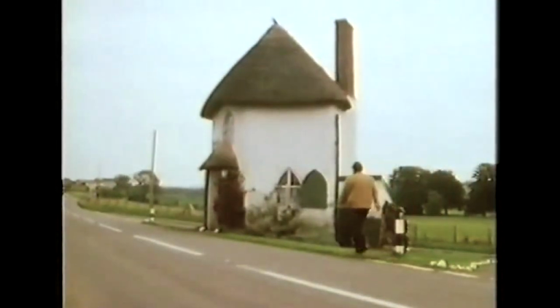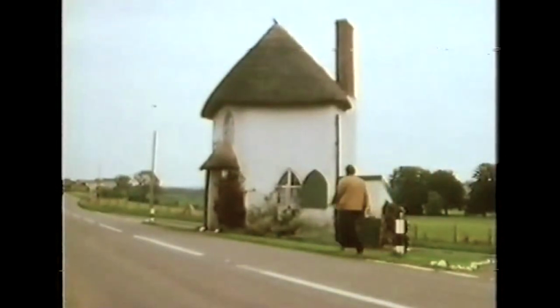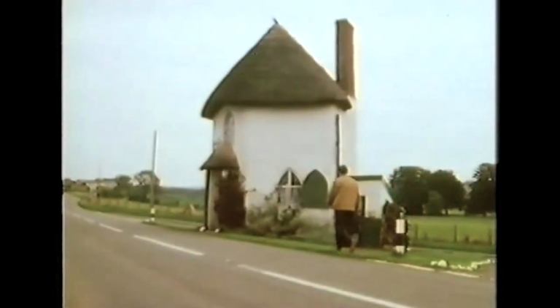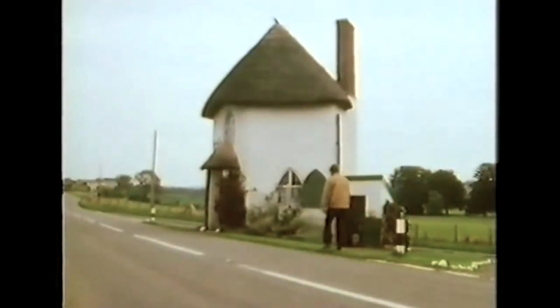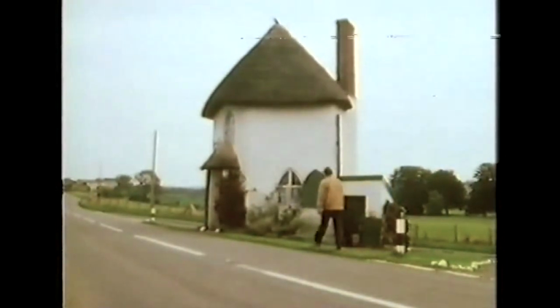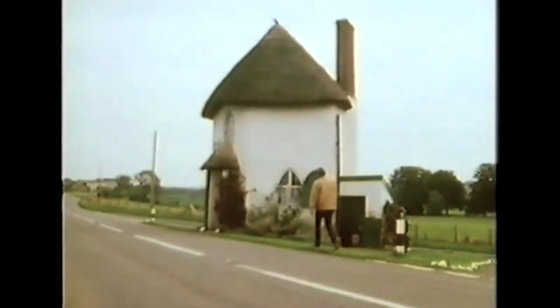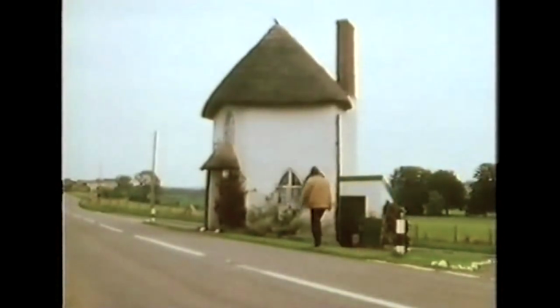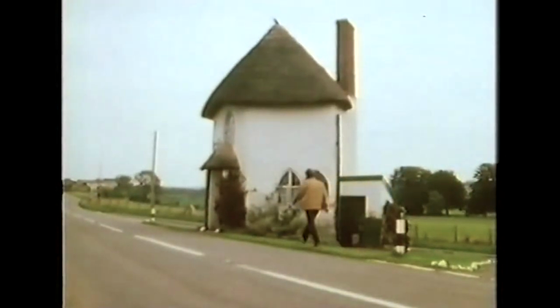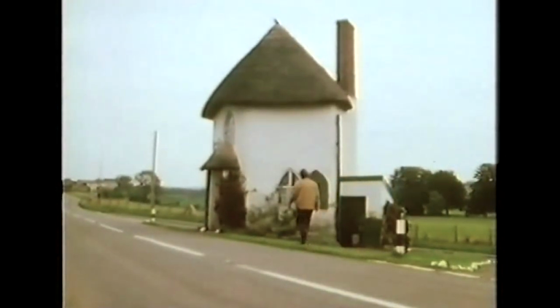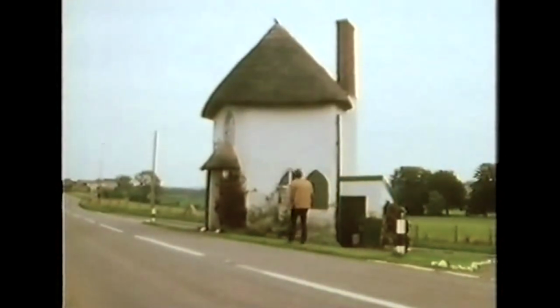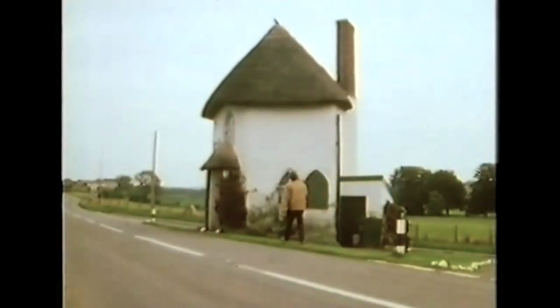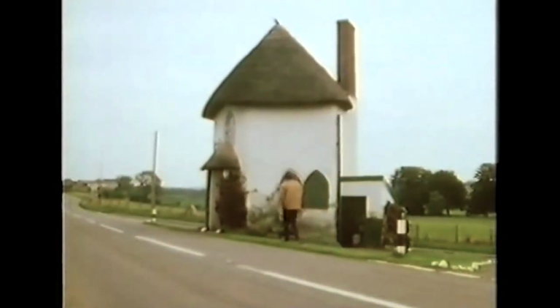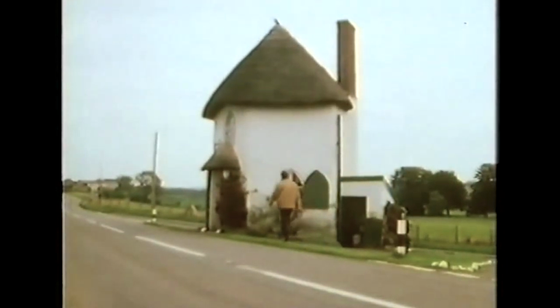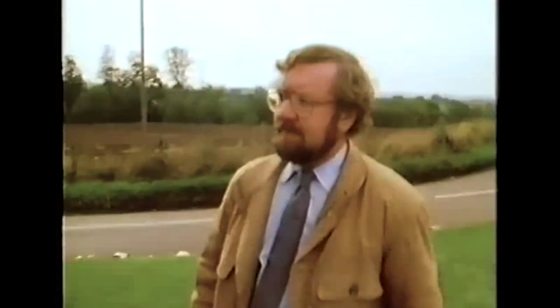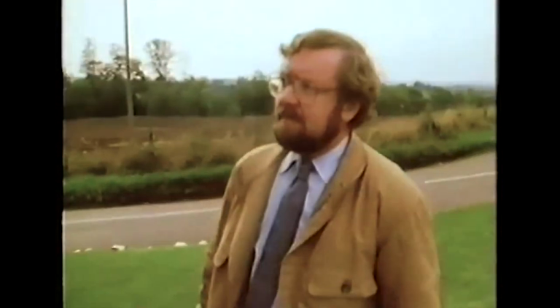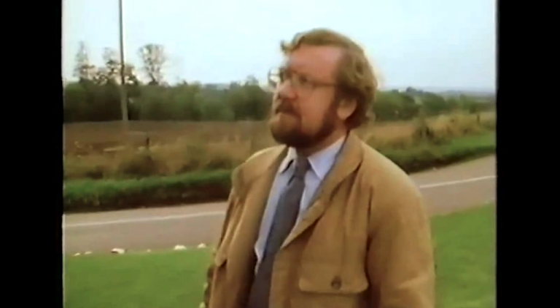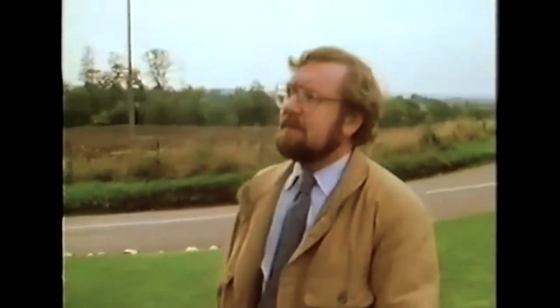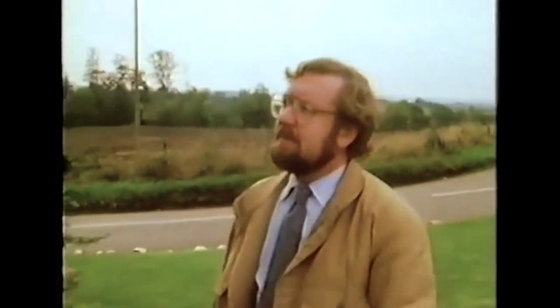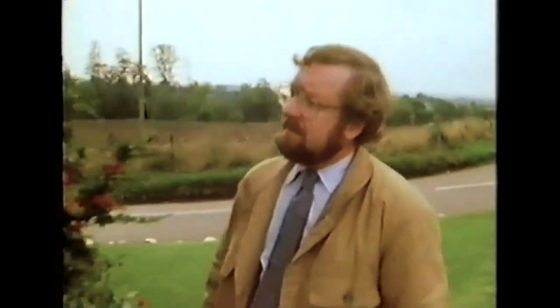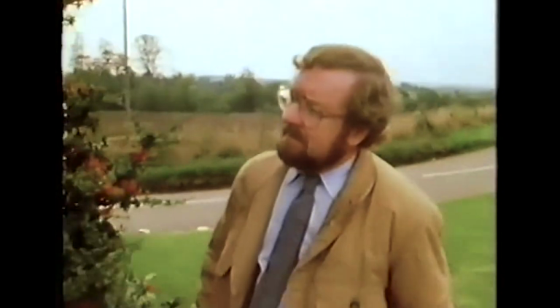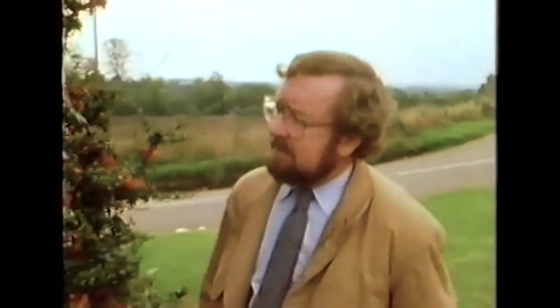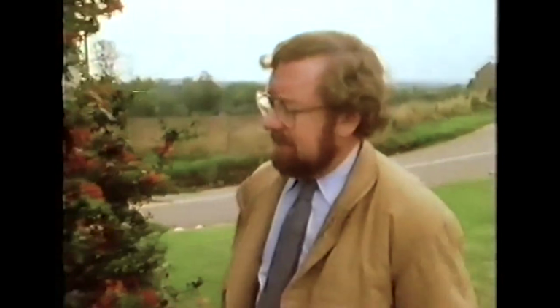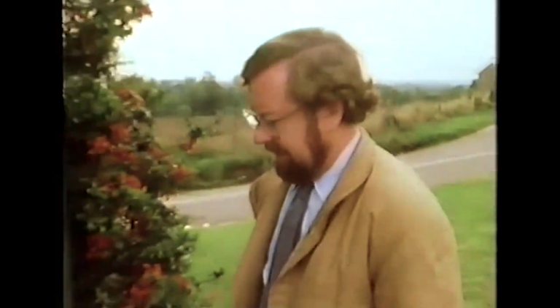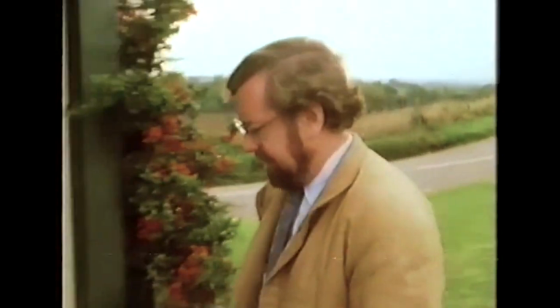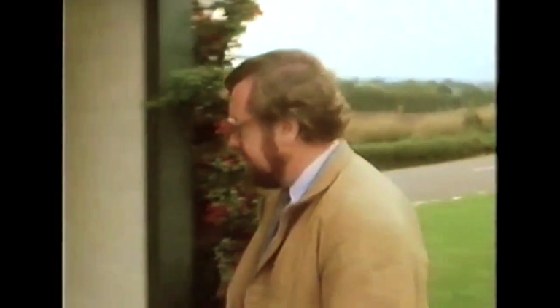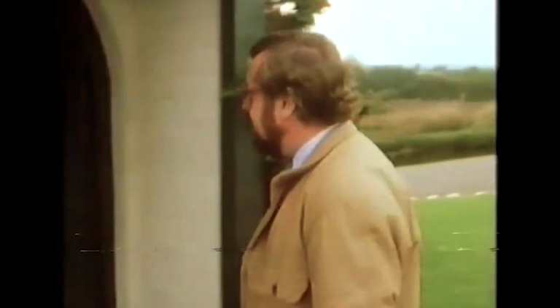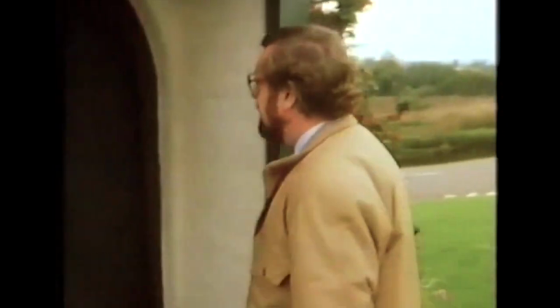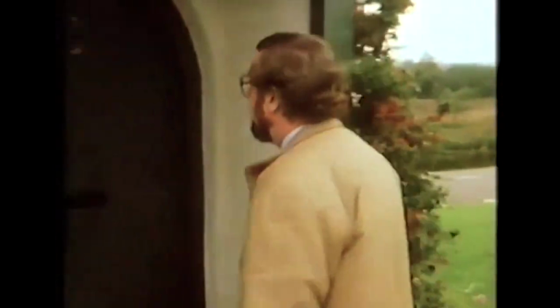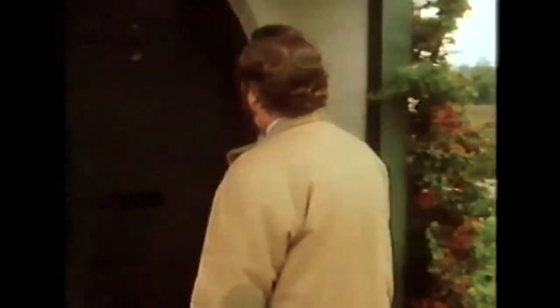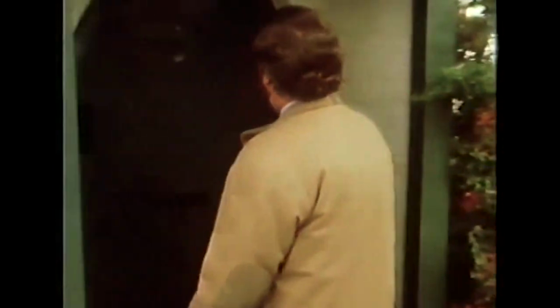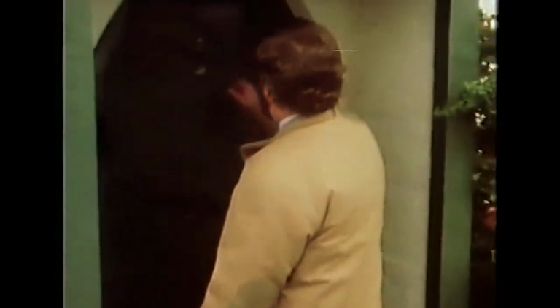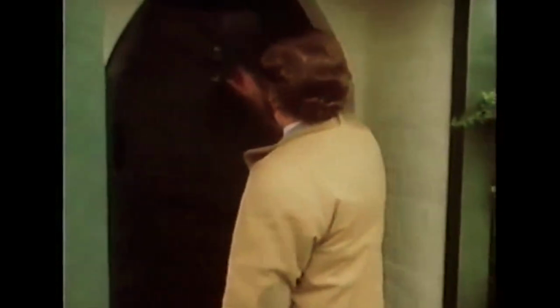Today, many people photograph this charming old house. Not everyone gets a chance to go inside.